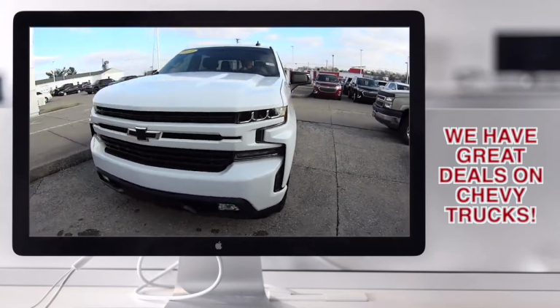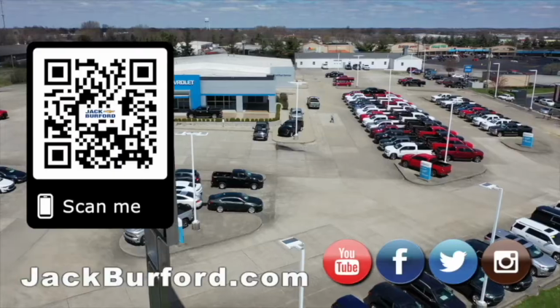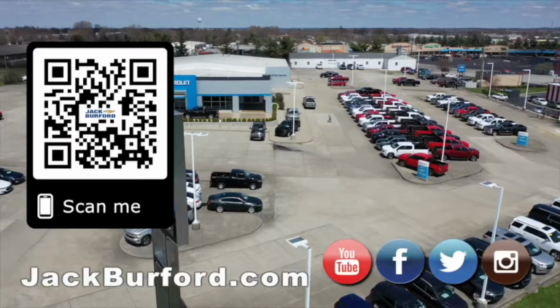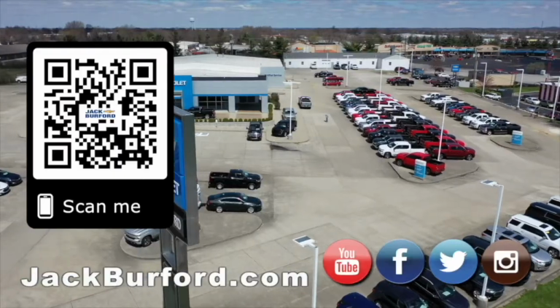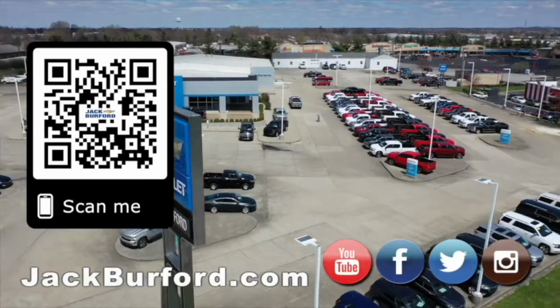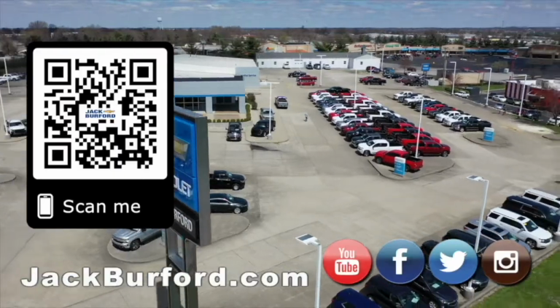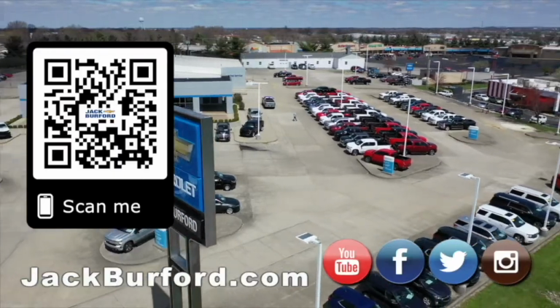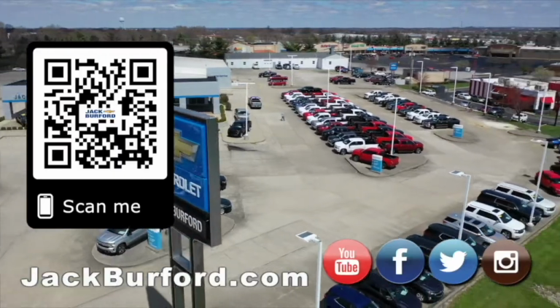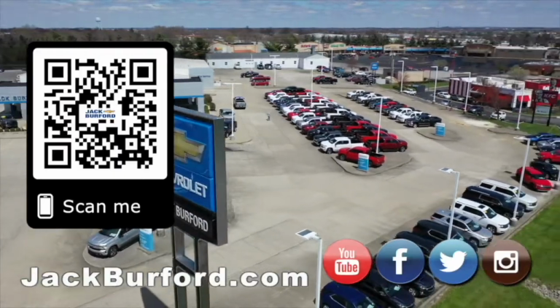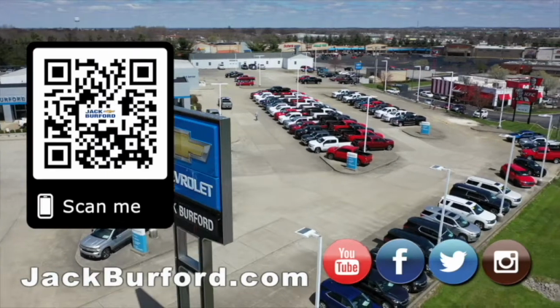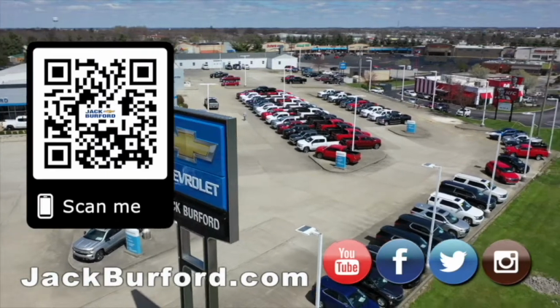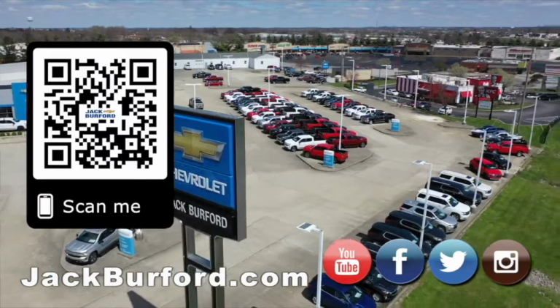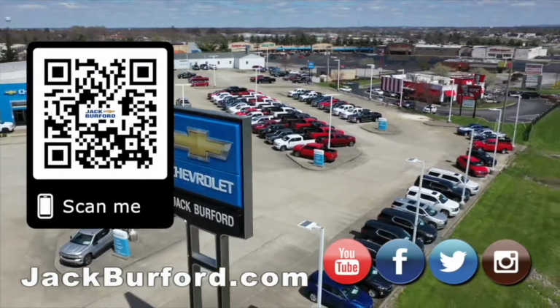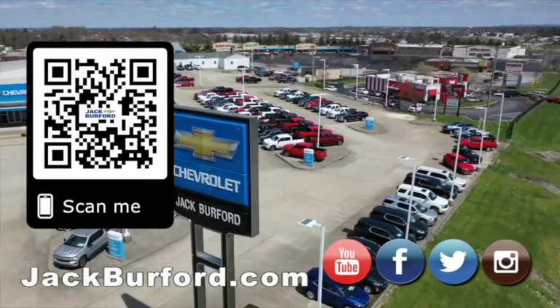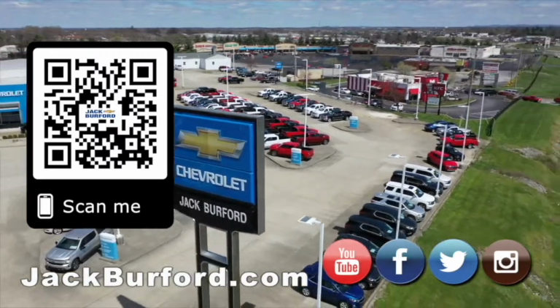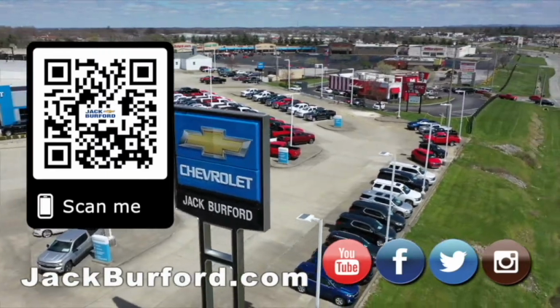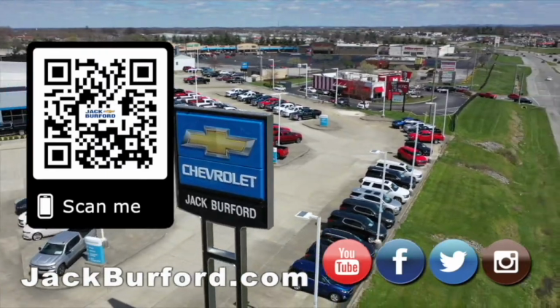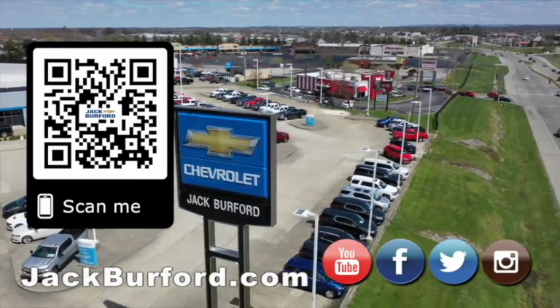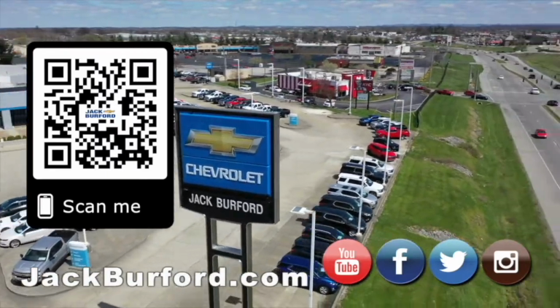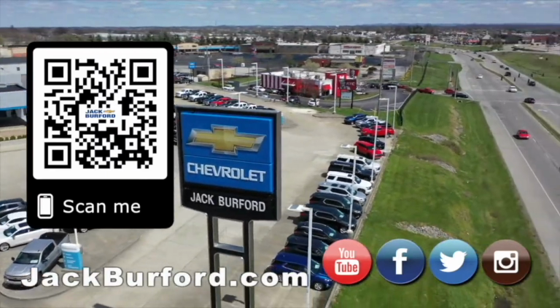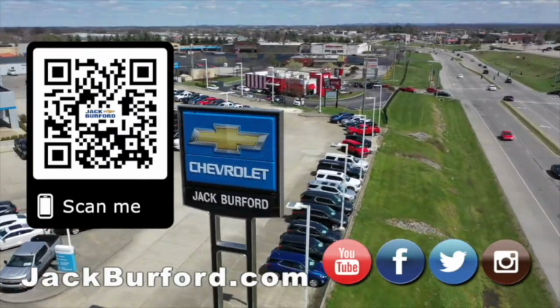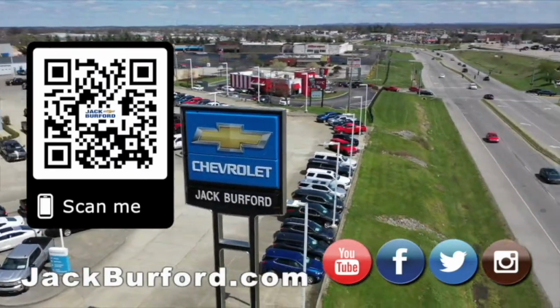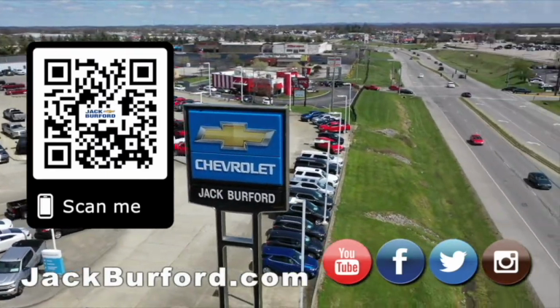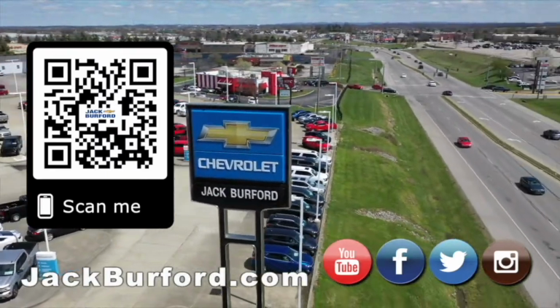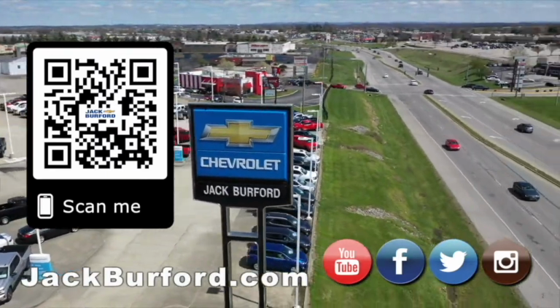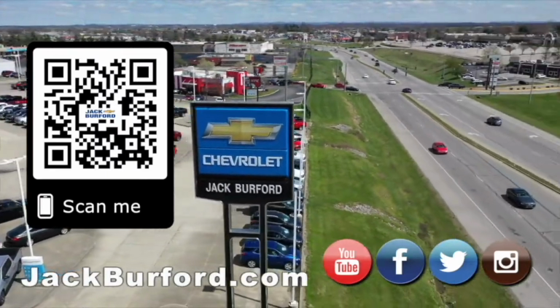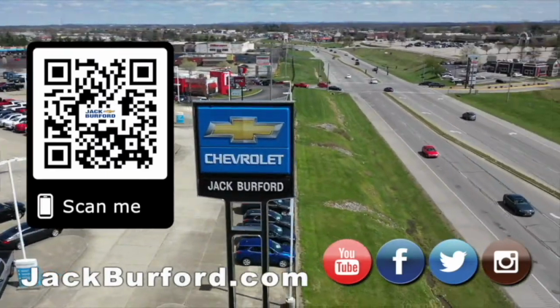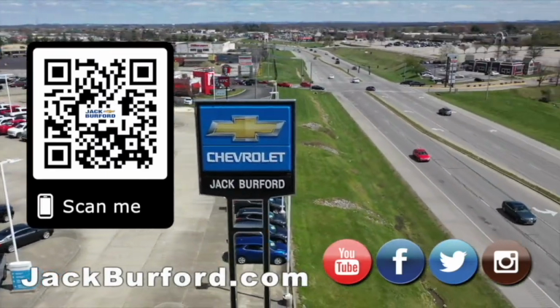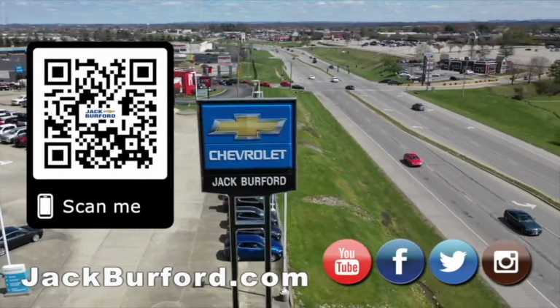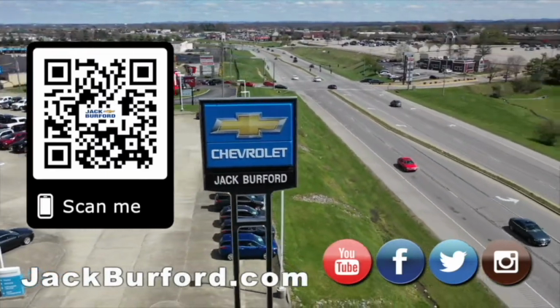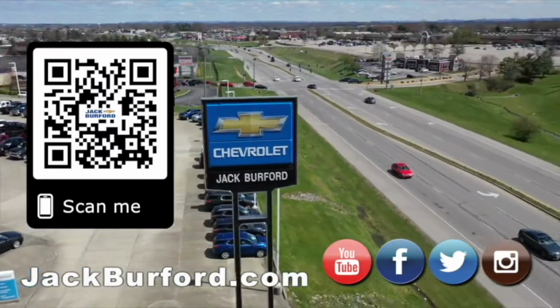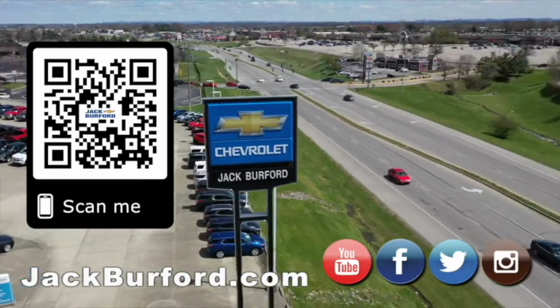Why would you buy a vehicle anywhere else? Make sure to visit us at JackBurford.com and subscribe to our YouTube channel.